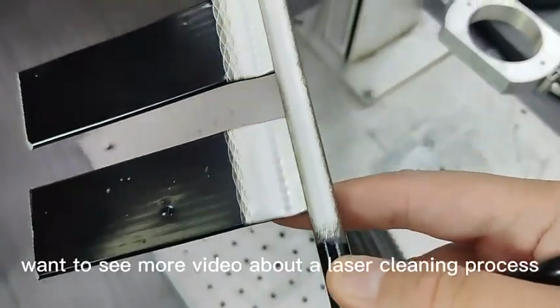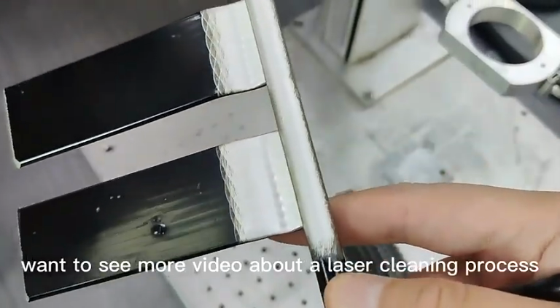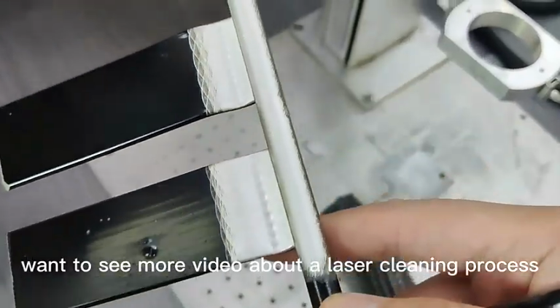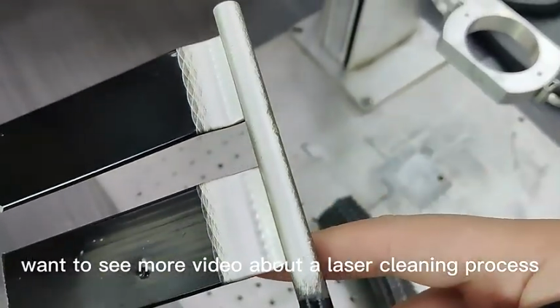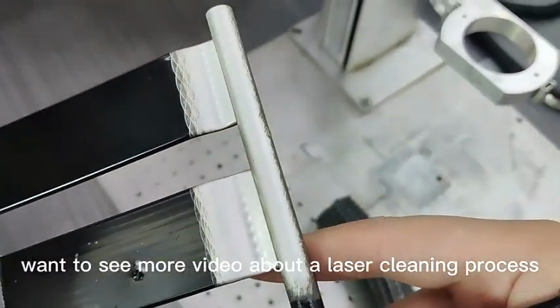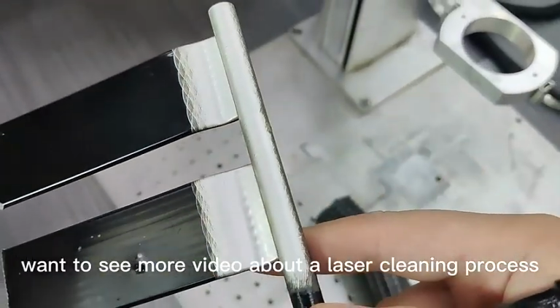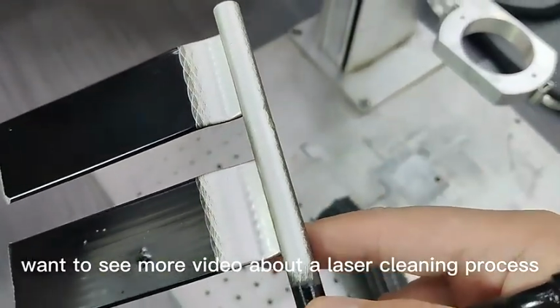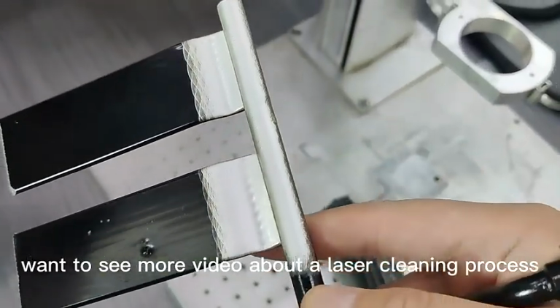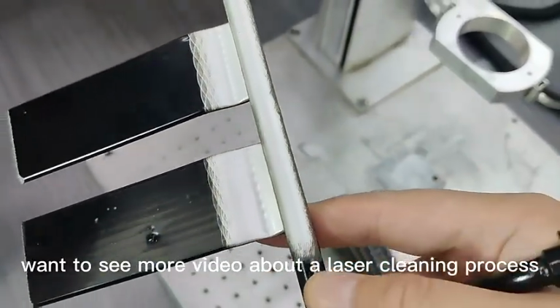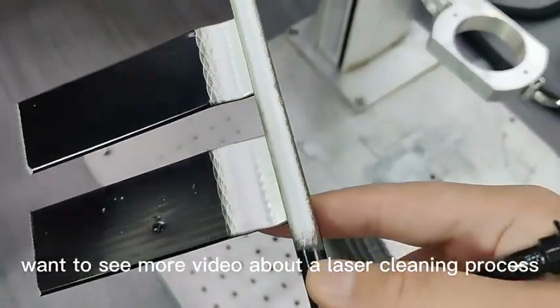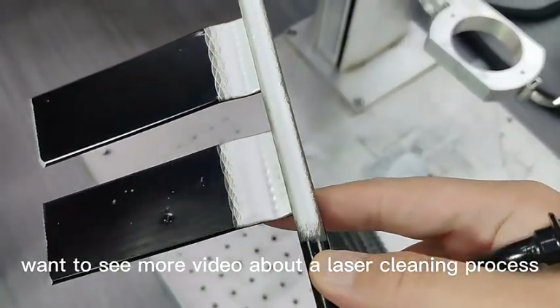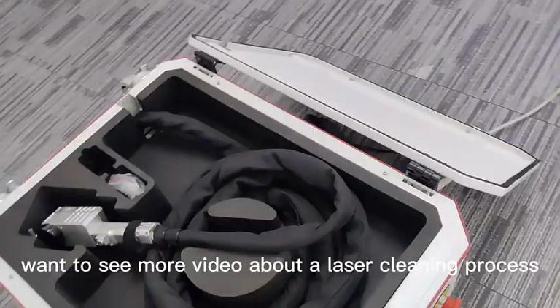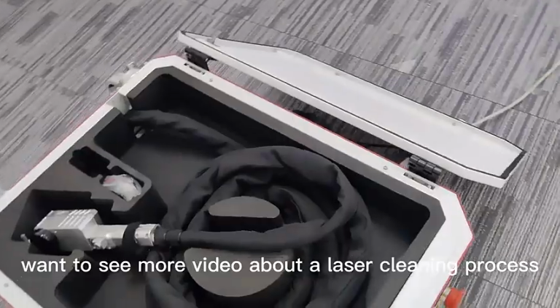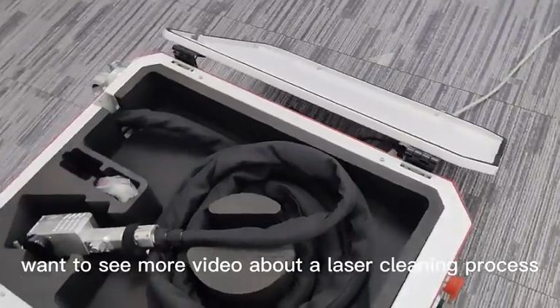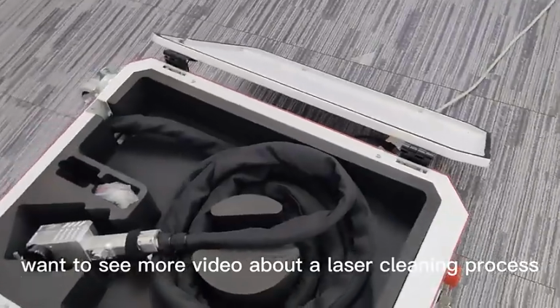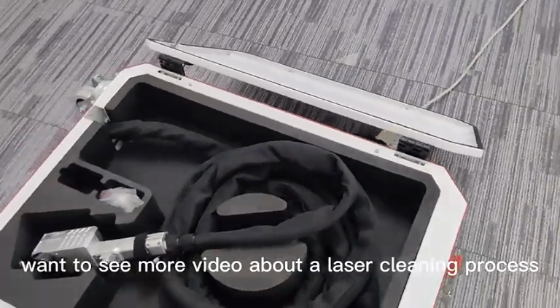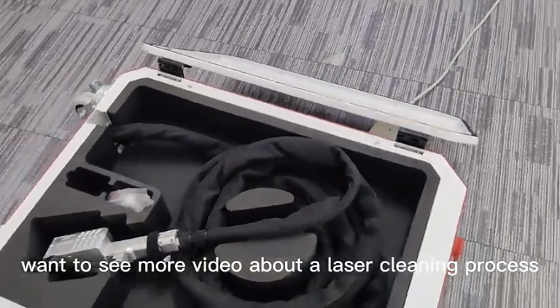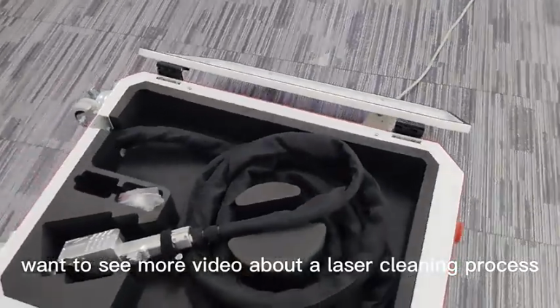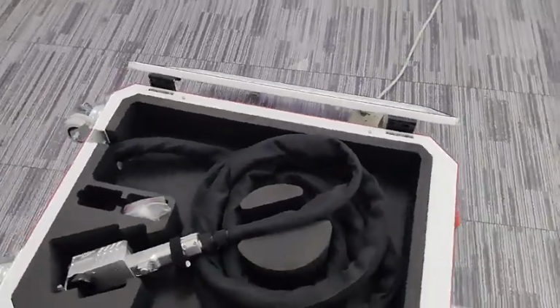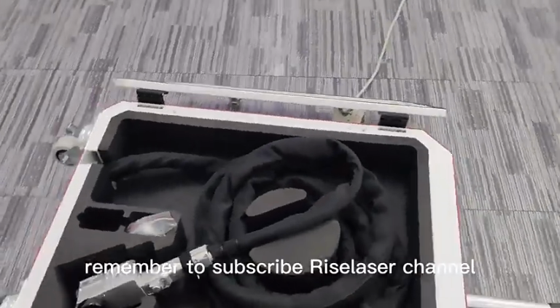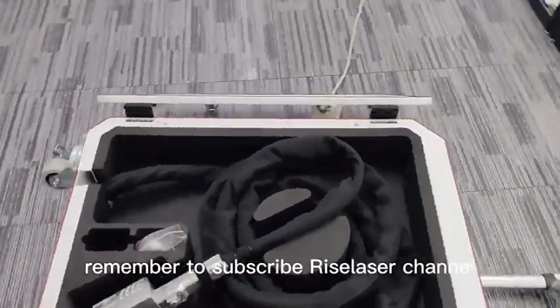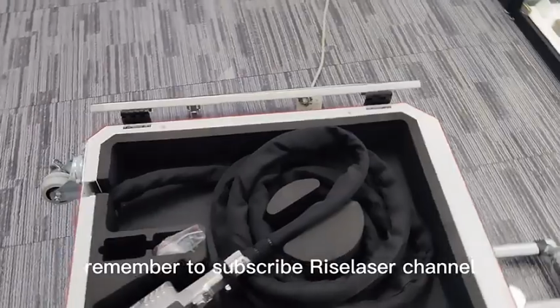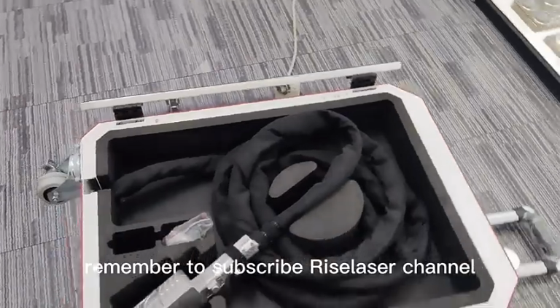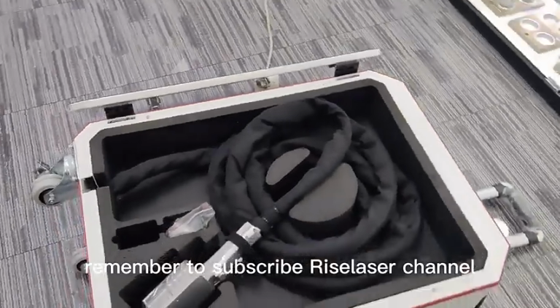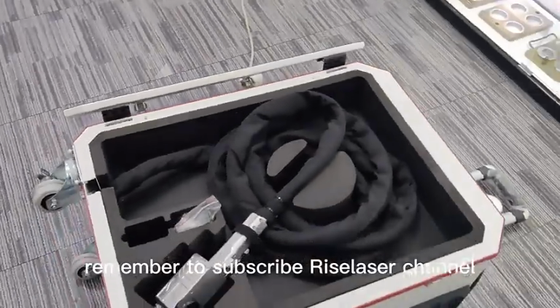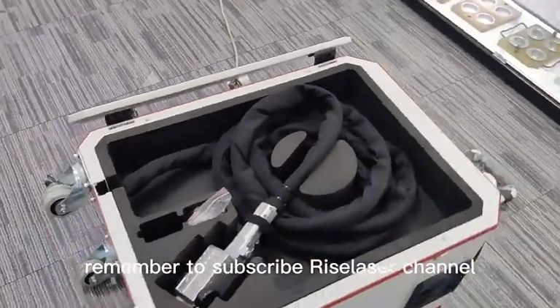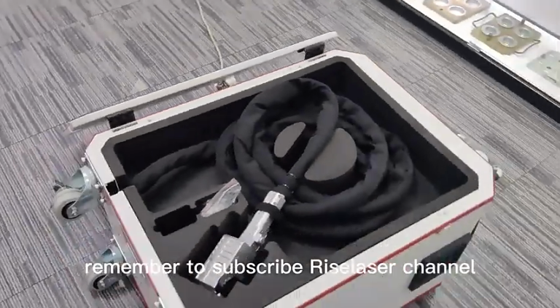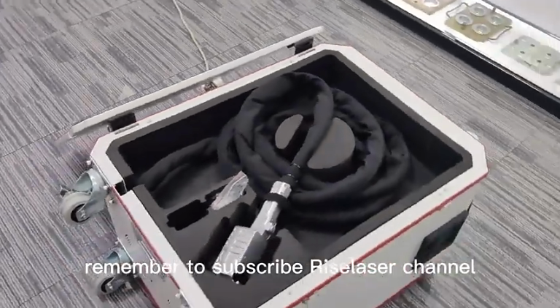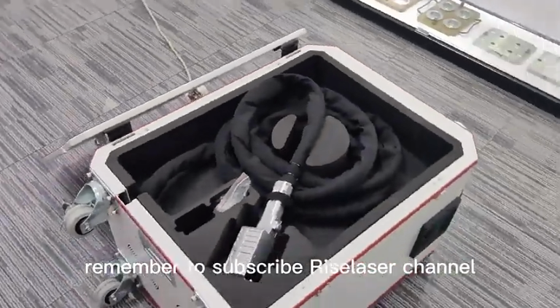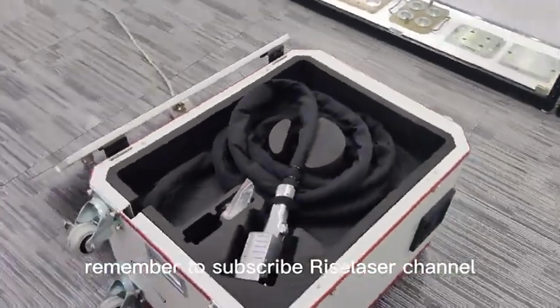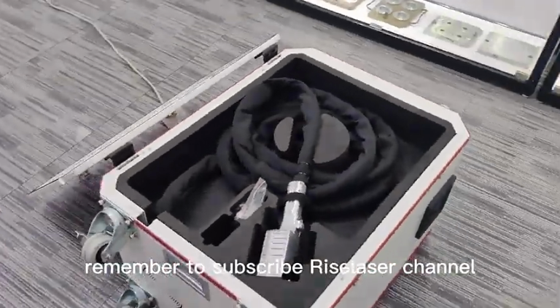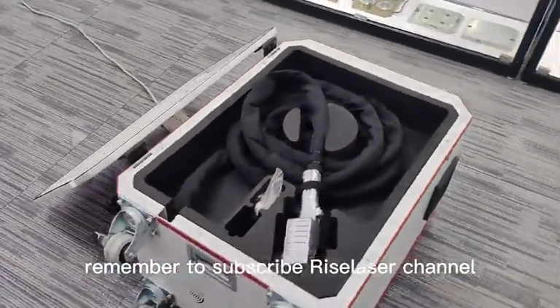Want to see more videos about the laser cleaning process? Remember to subscribe to RiseLaser's channel!